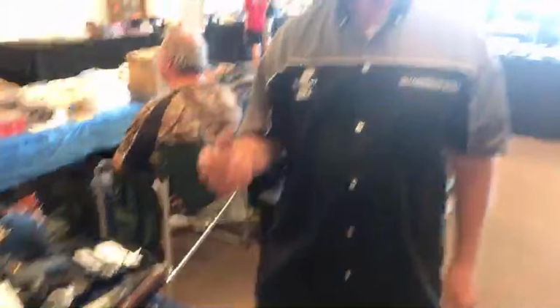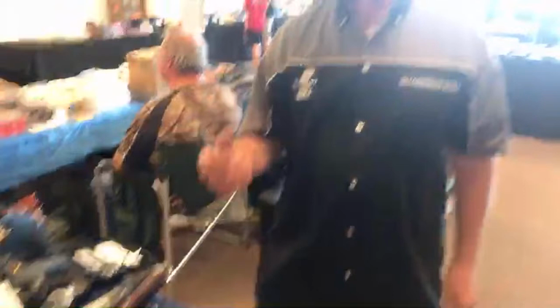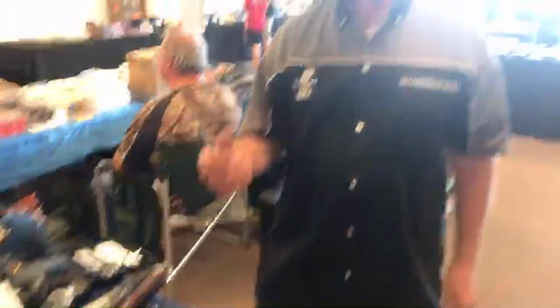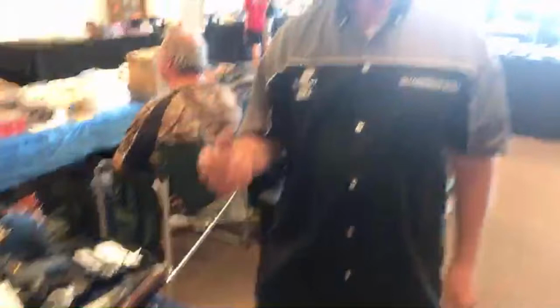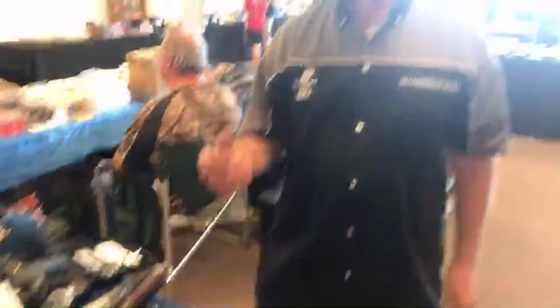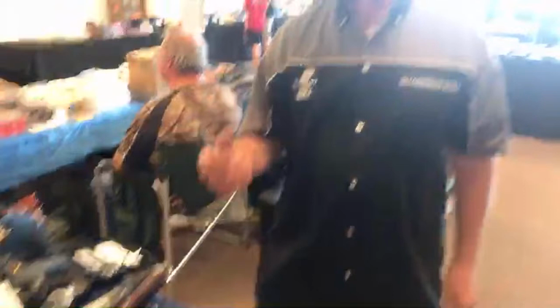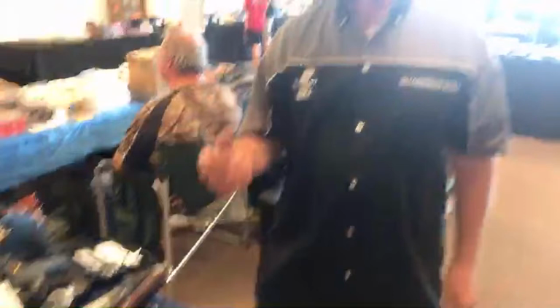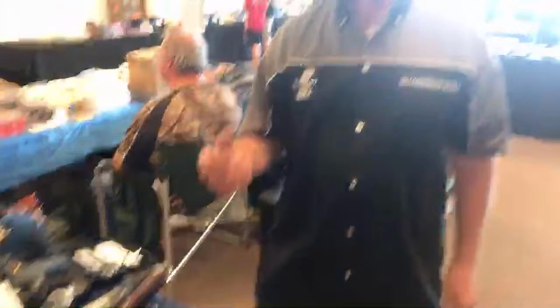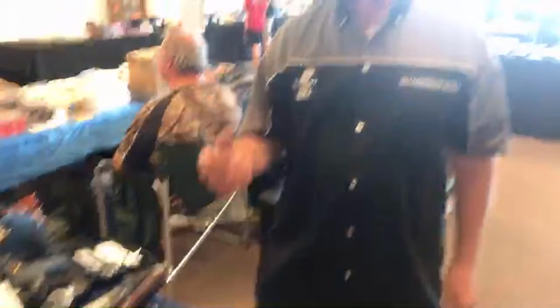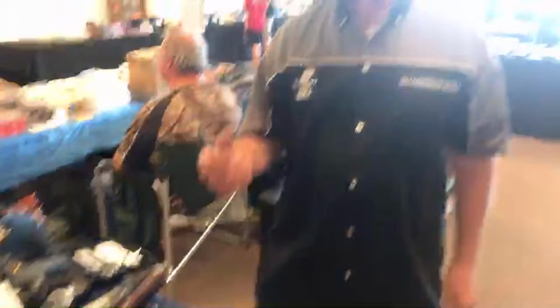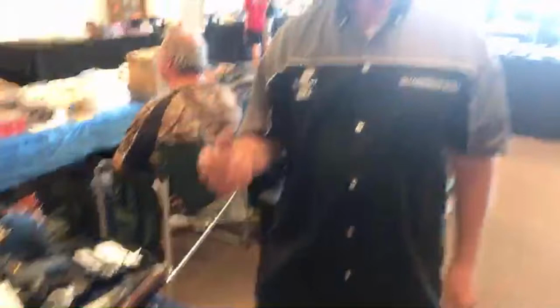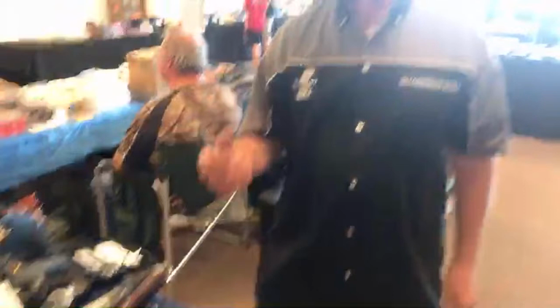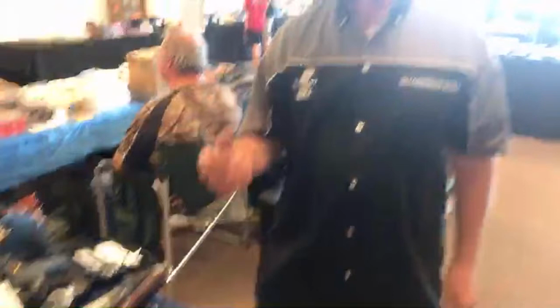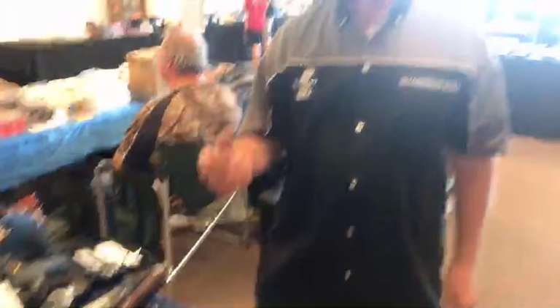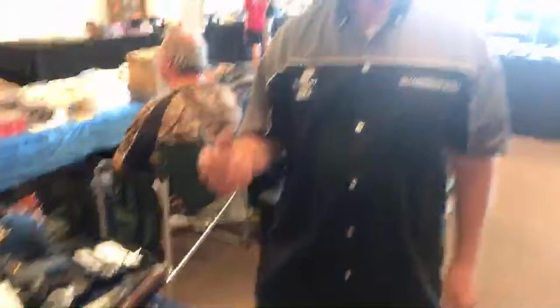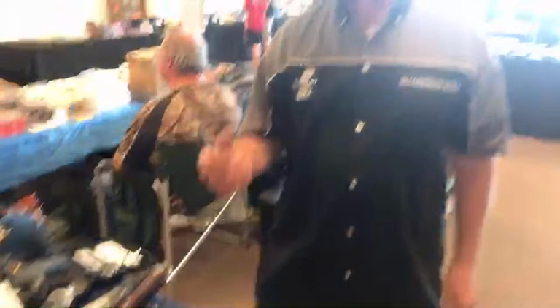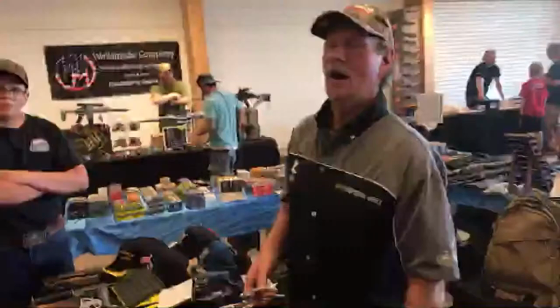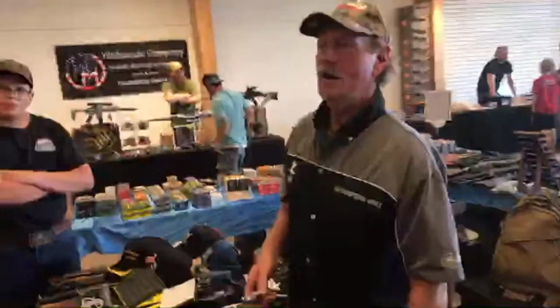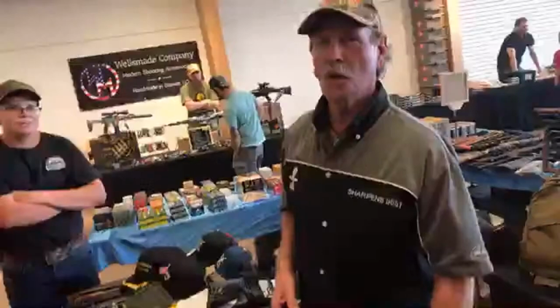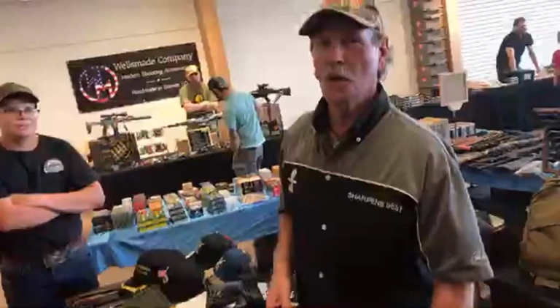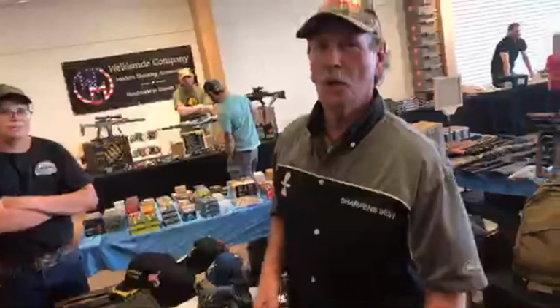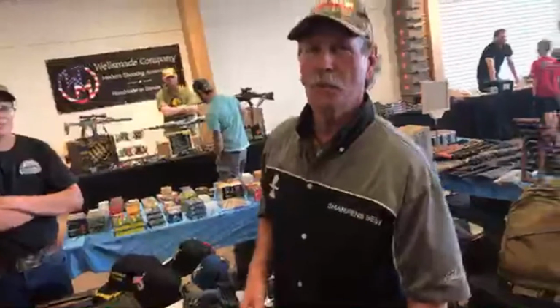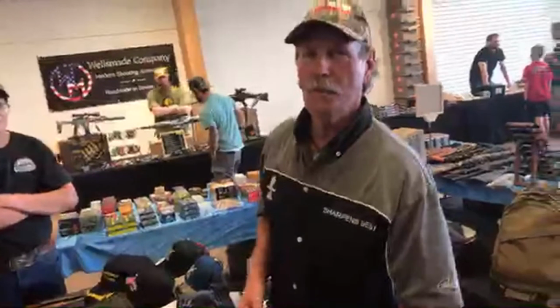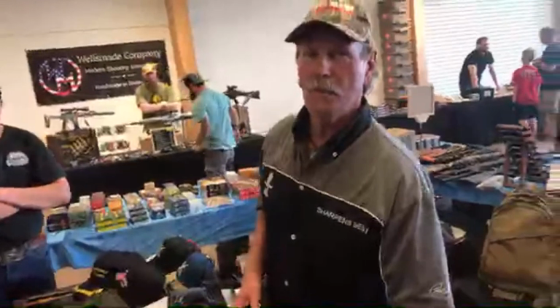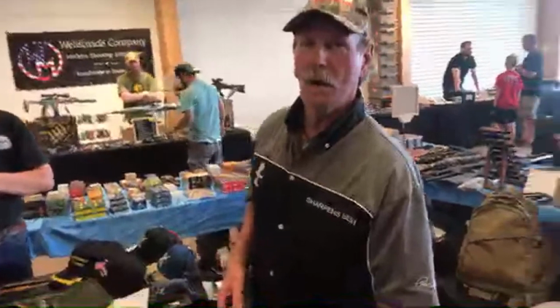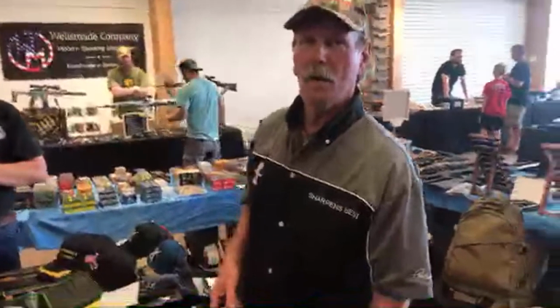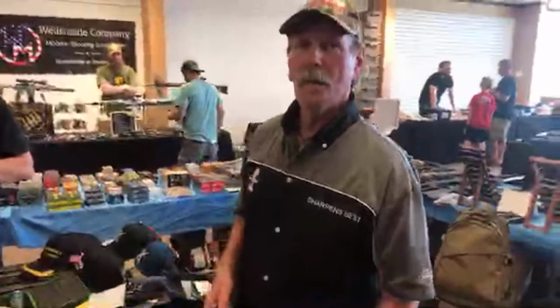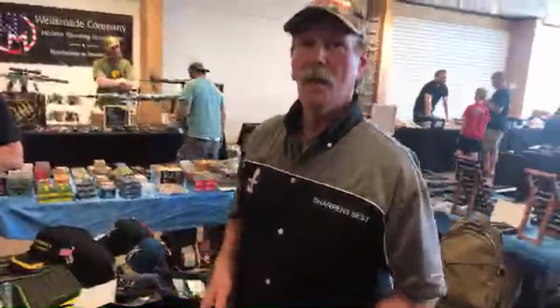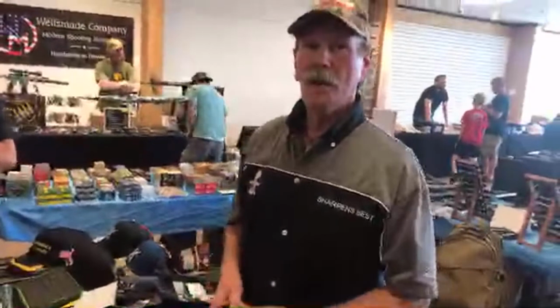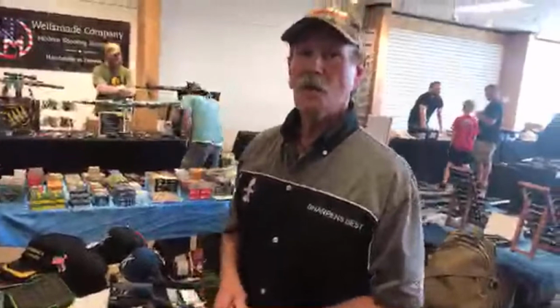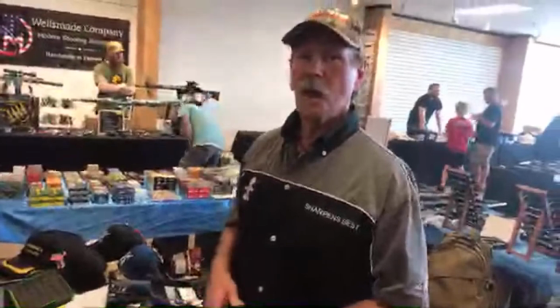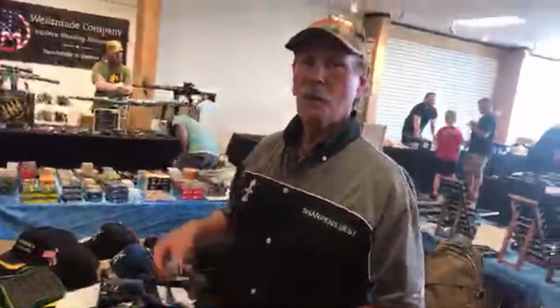Are we live? I think. Are we live? YouTube. Okay, this is Brad Buckner, YouTube.